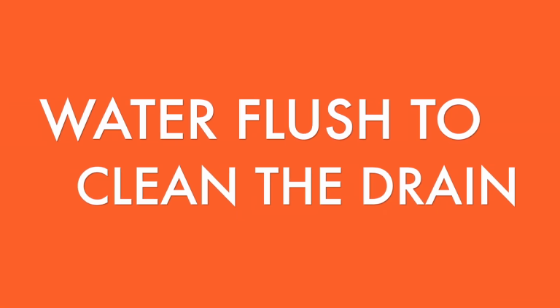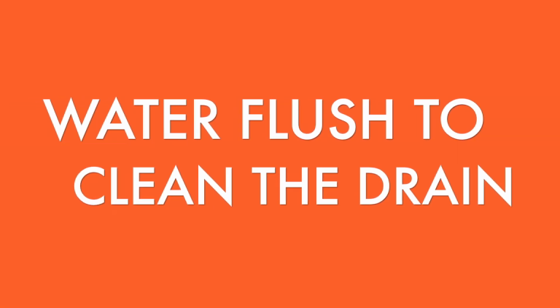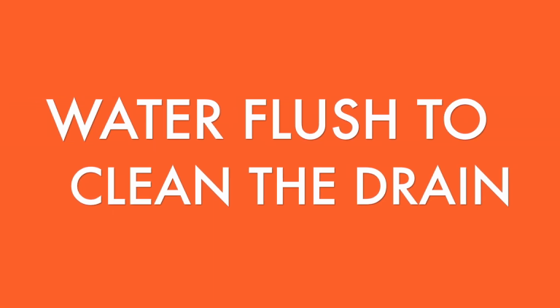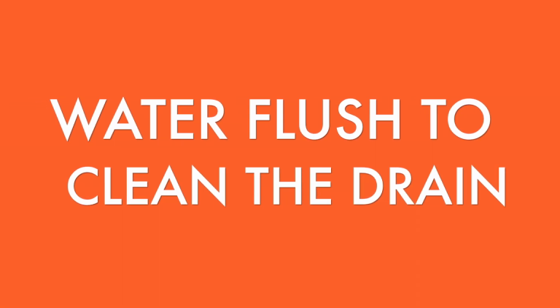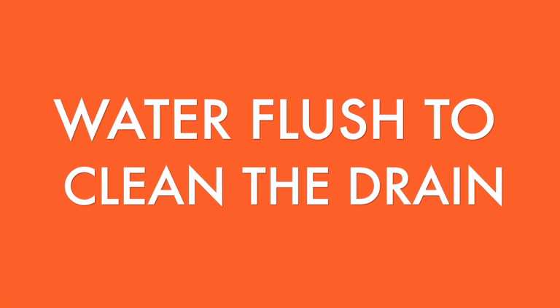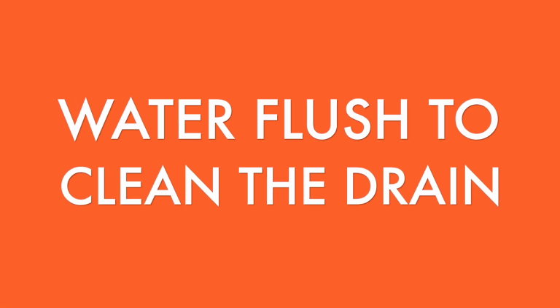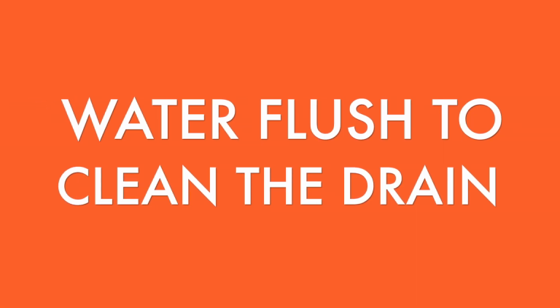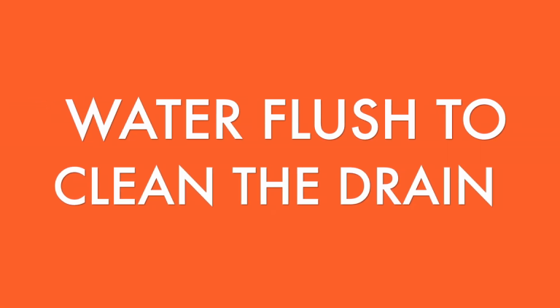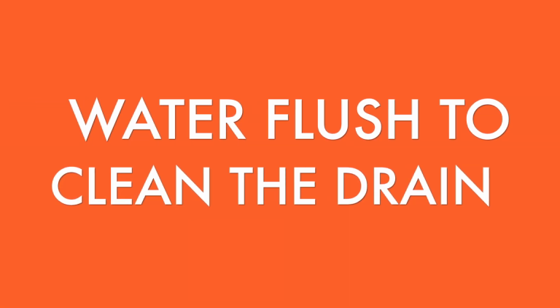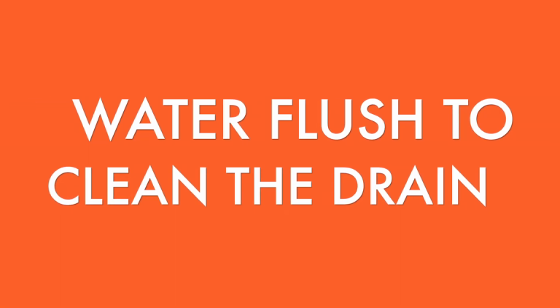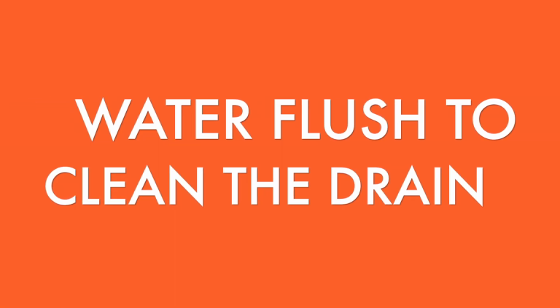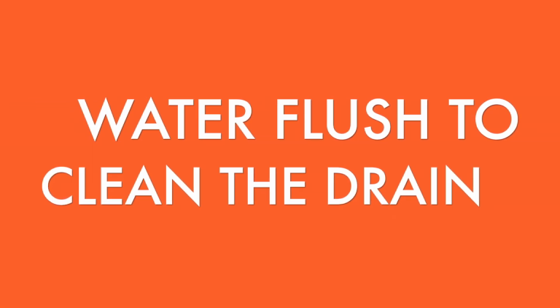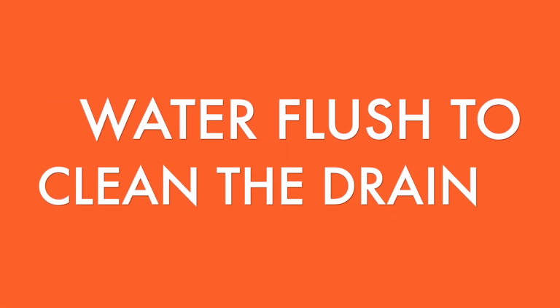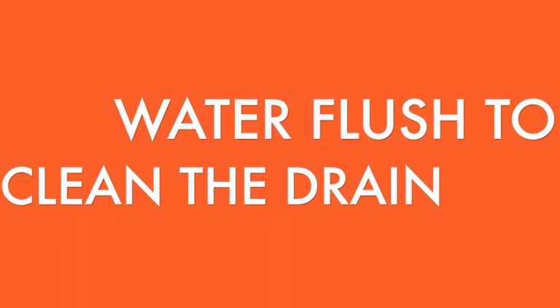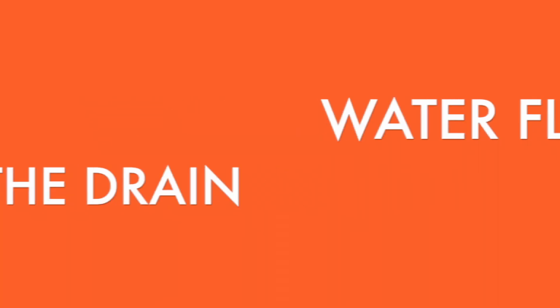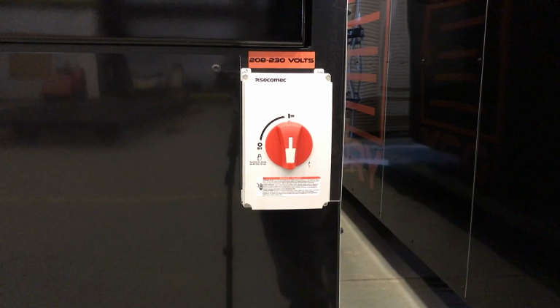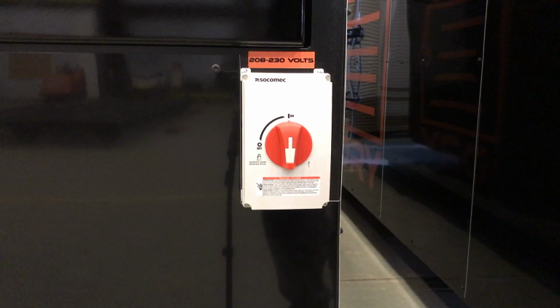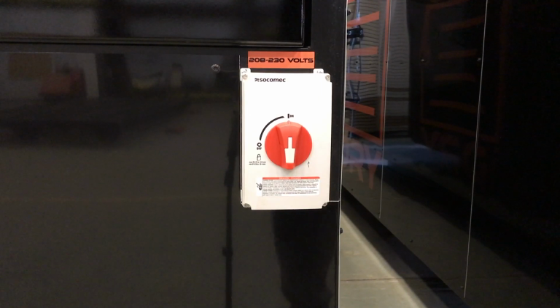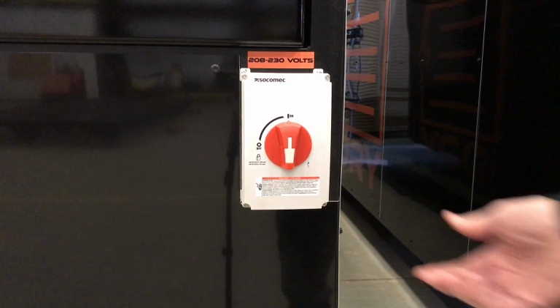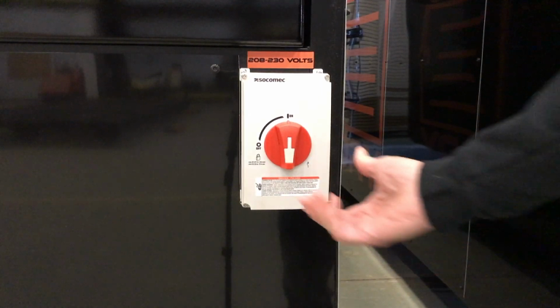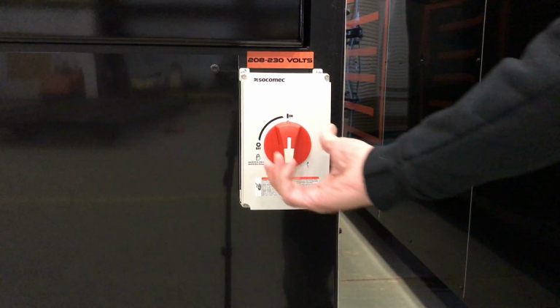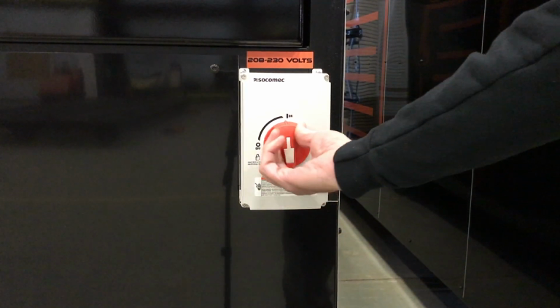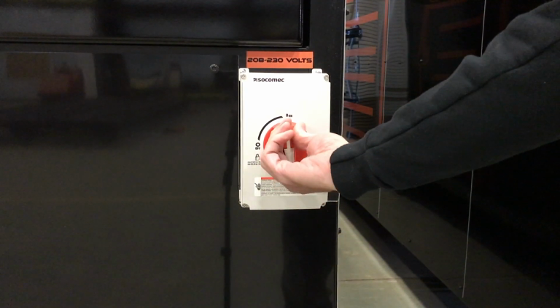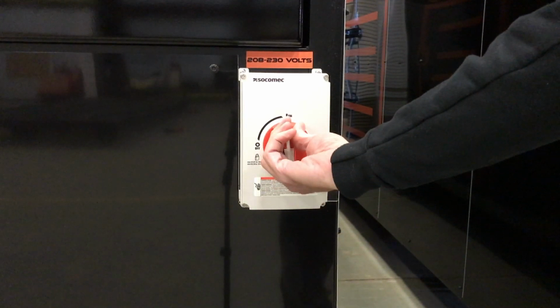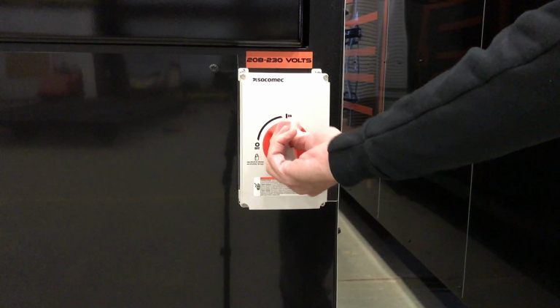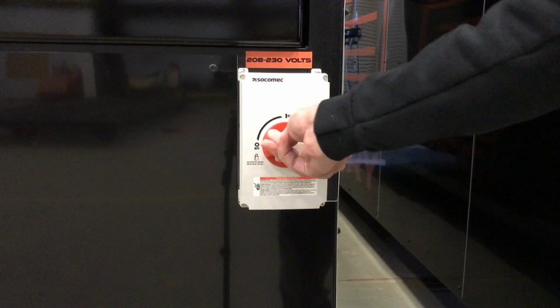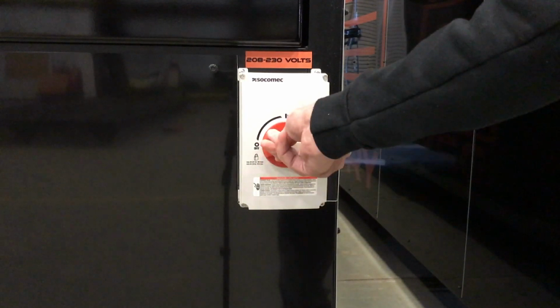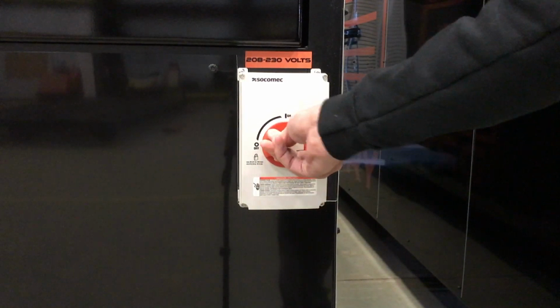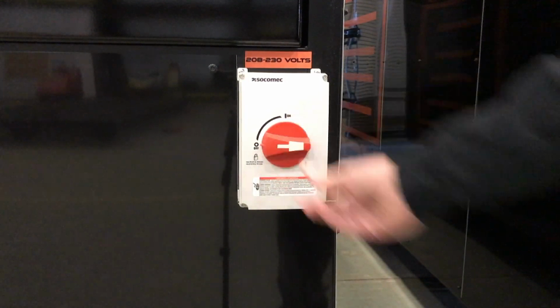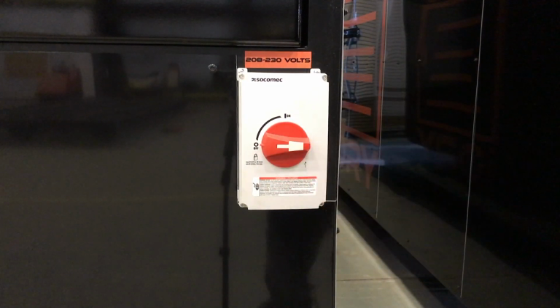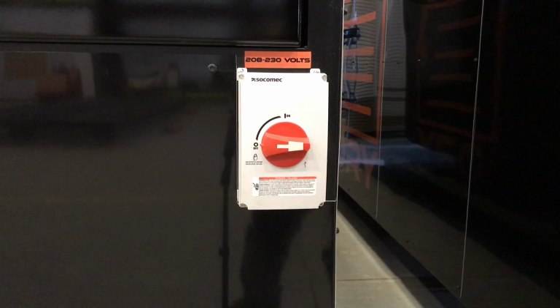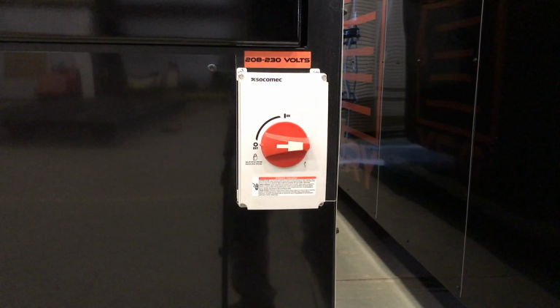Hi, today we're going to talk about cleaning your drain. Let's turn off the power and get to it.